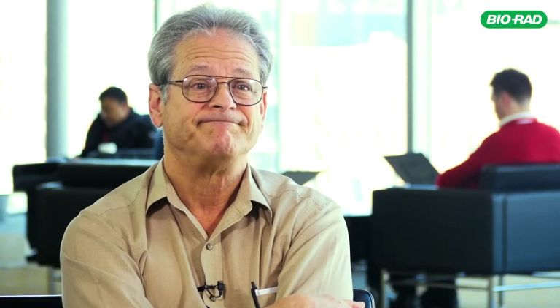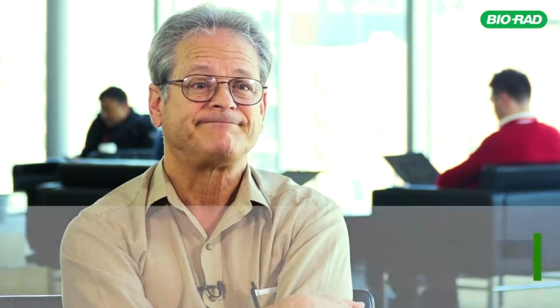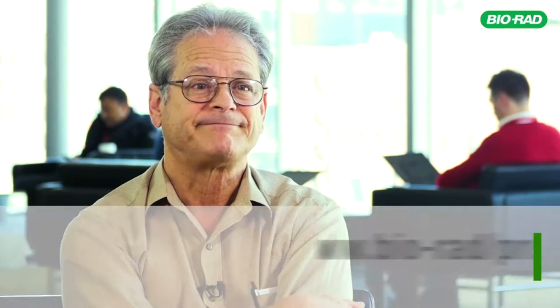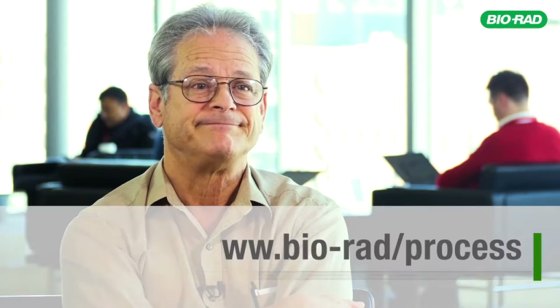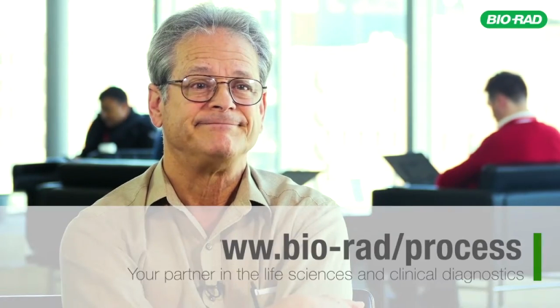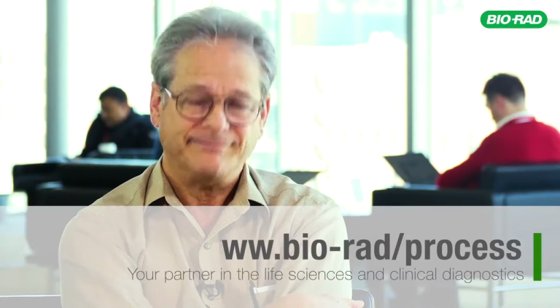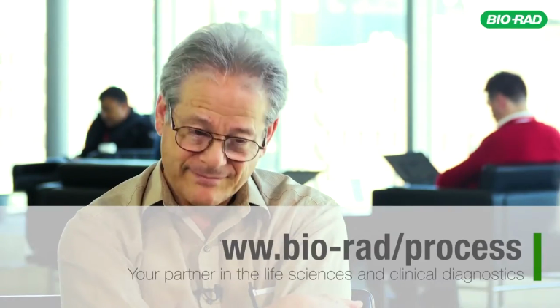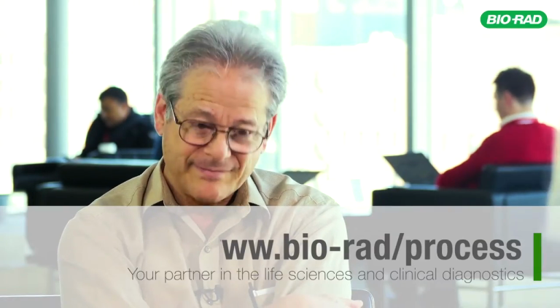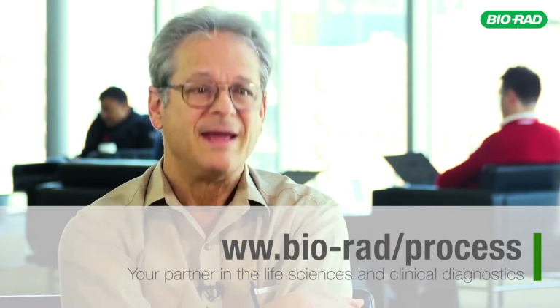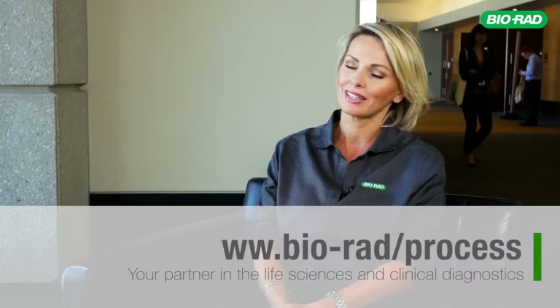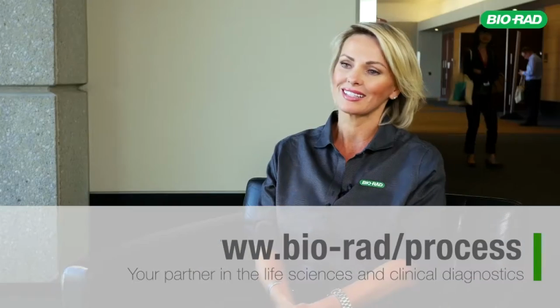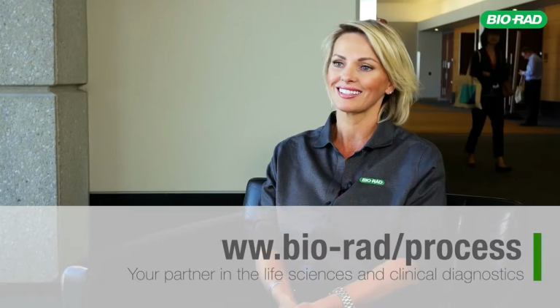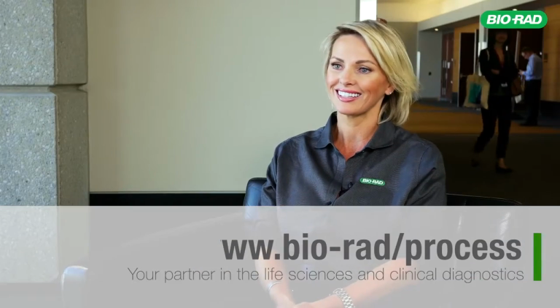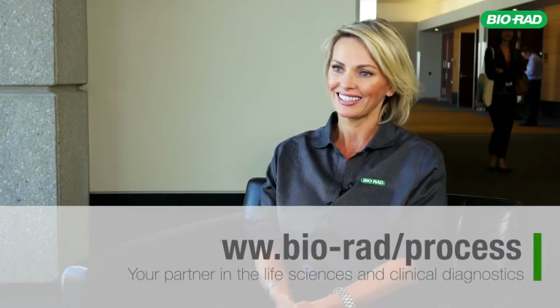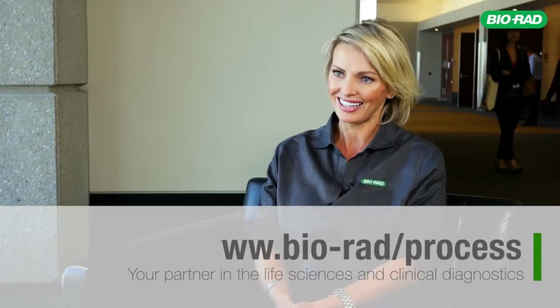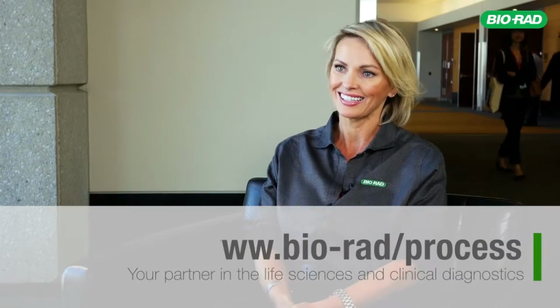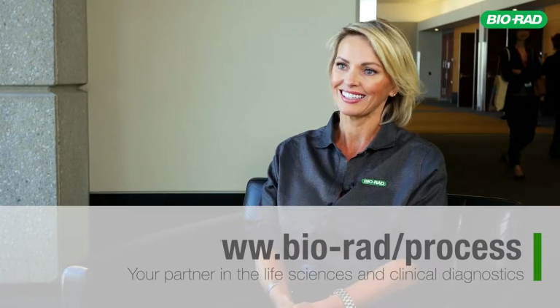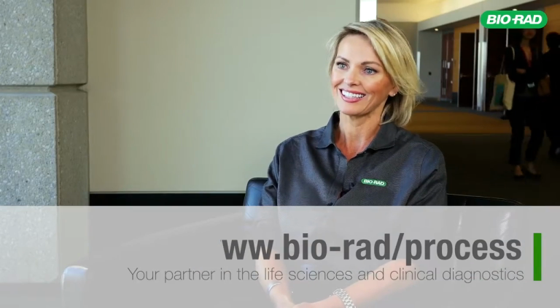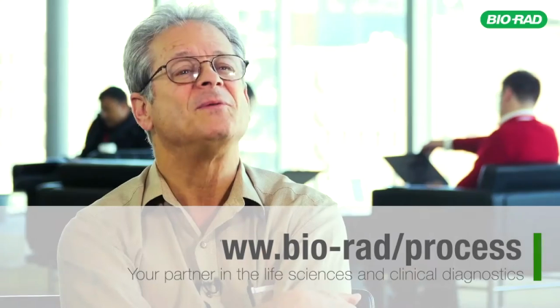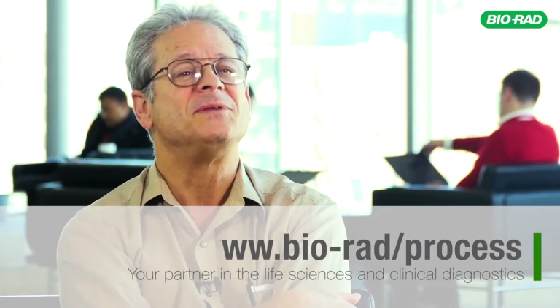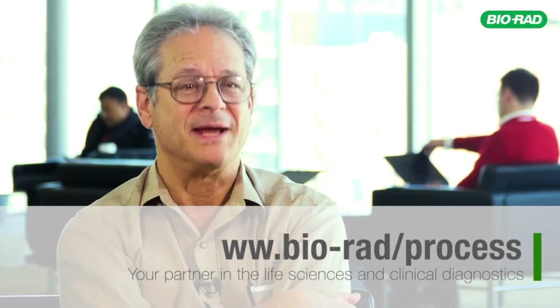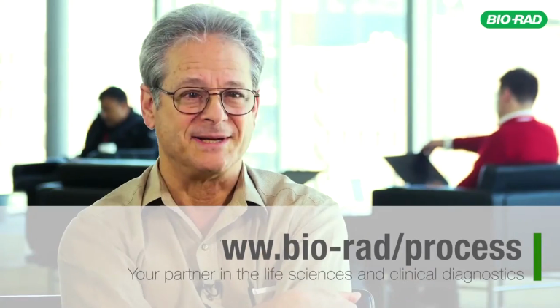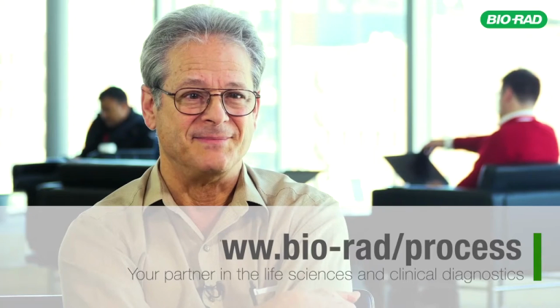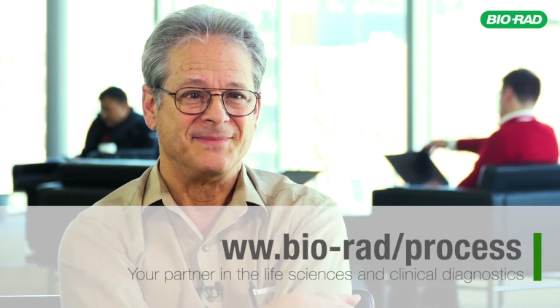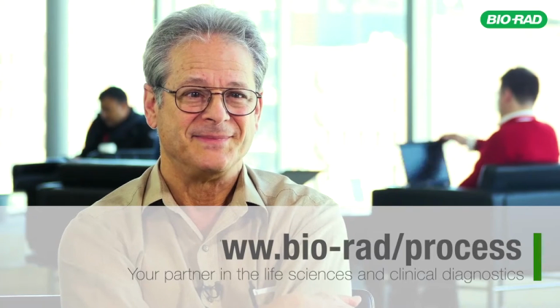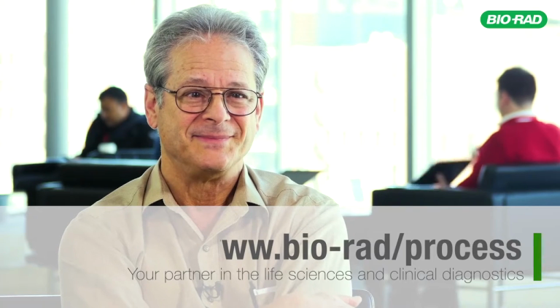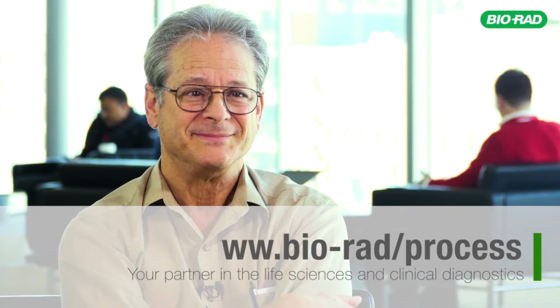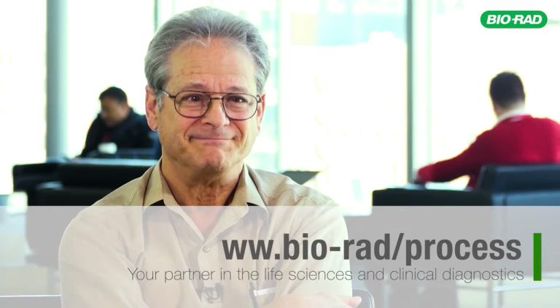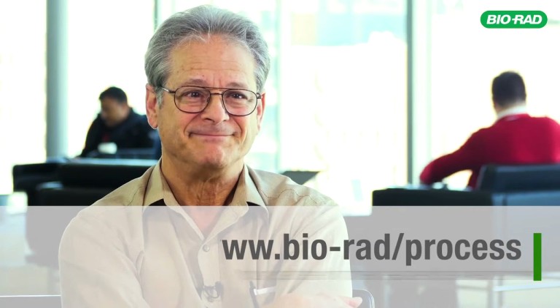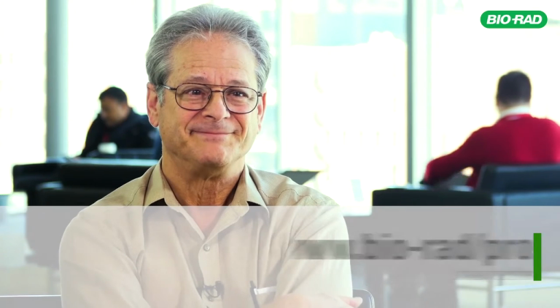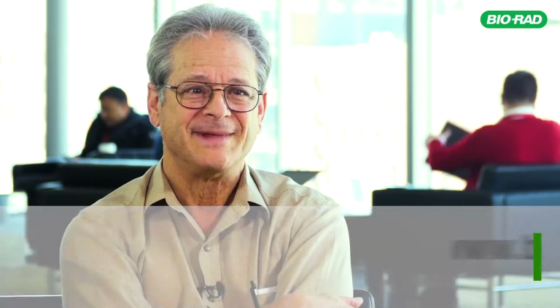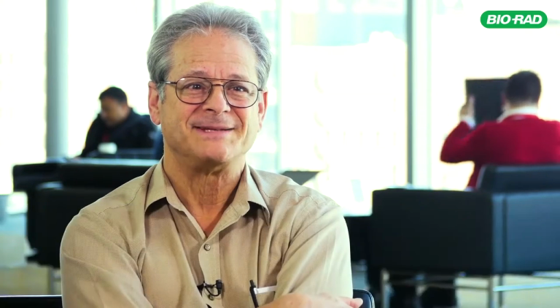Well, great. Thank you, Mark, for talking with us. Anytime, Joanna. I look forward to talking with you next time. Okay, great. Bye. Thanks.